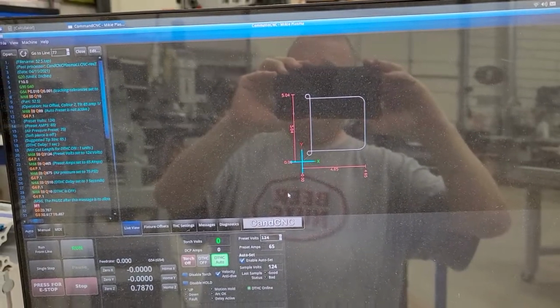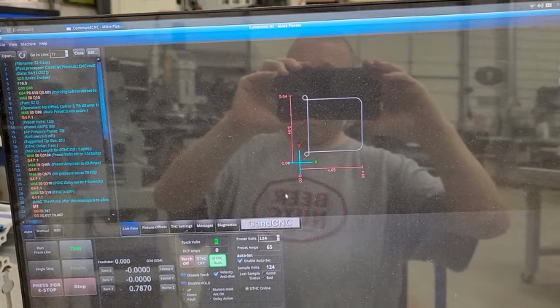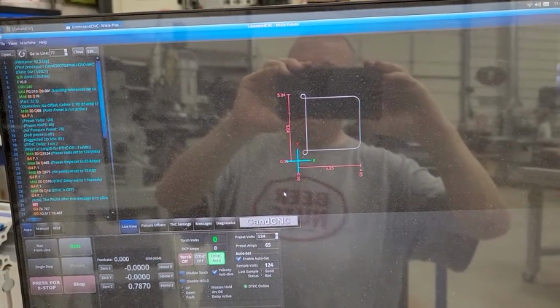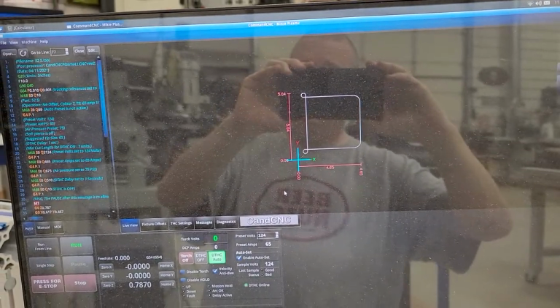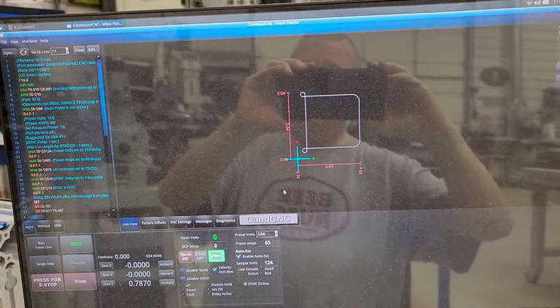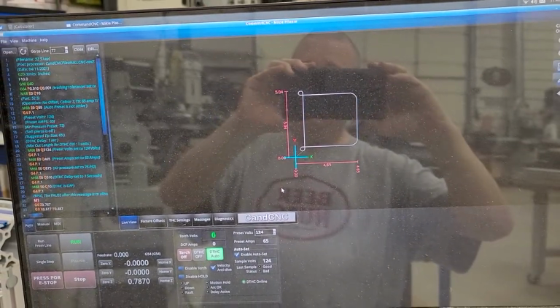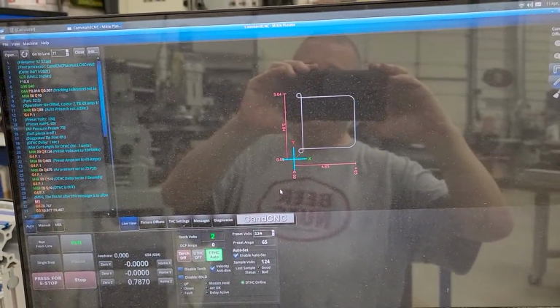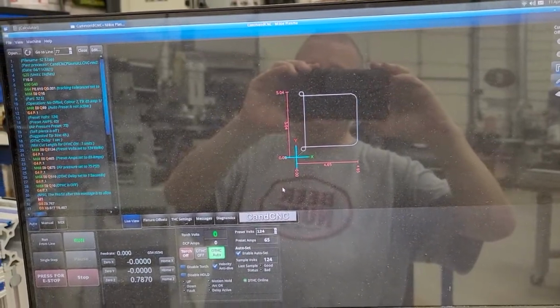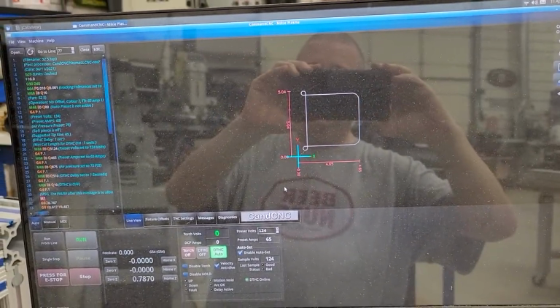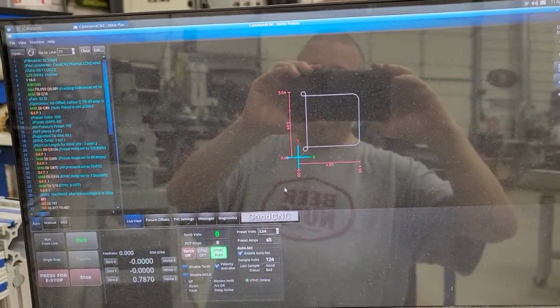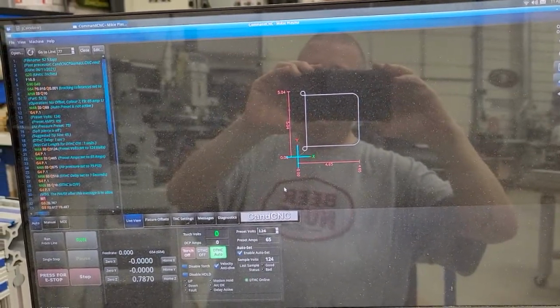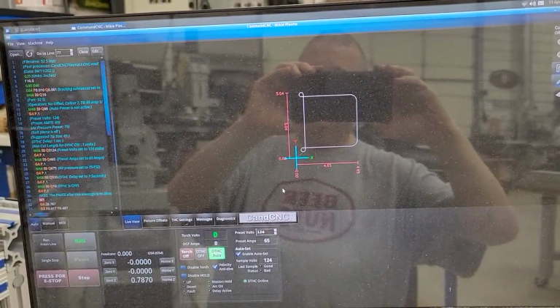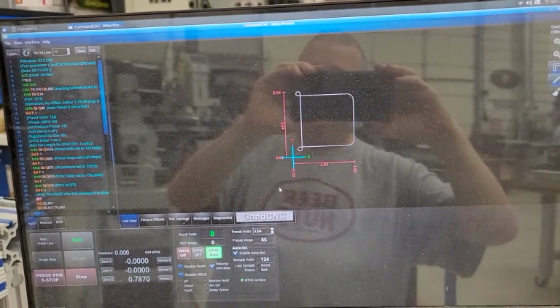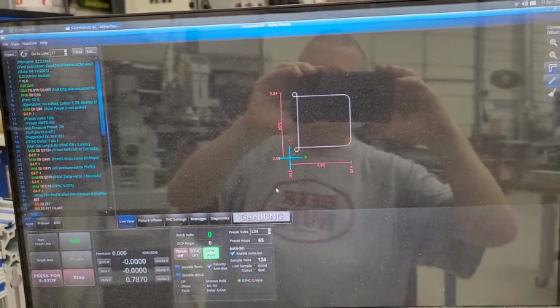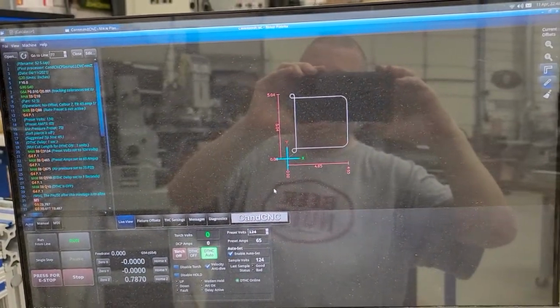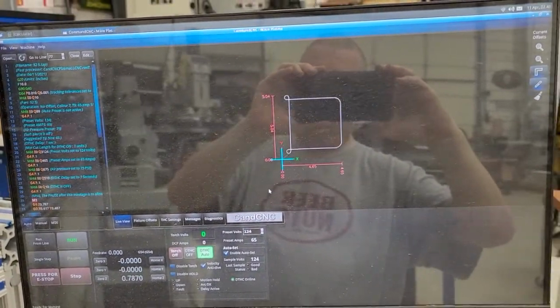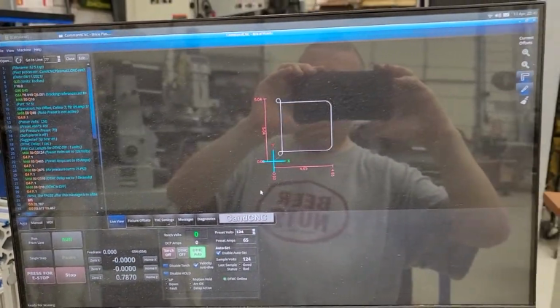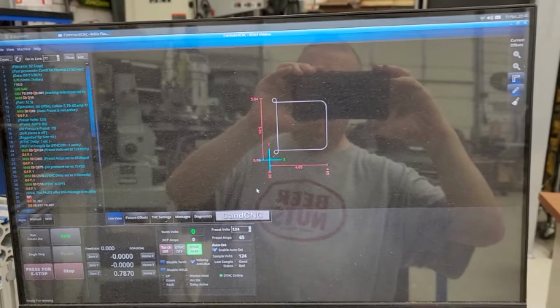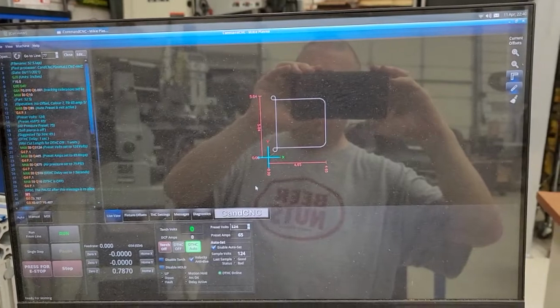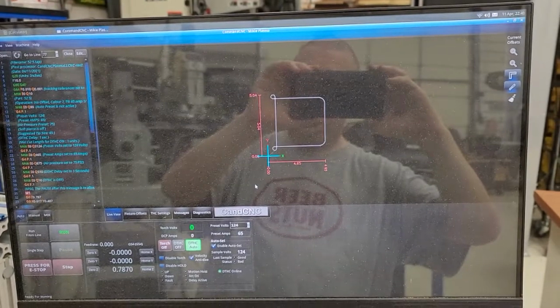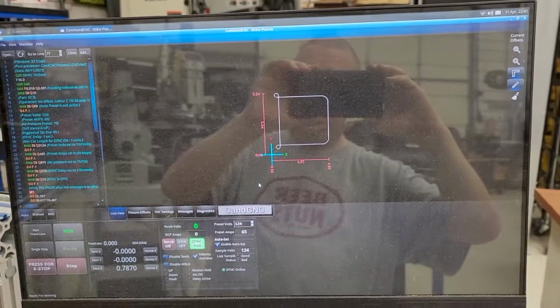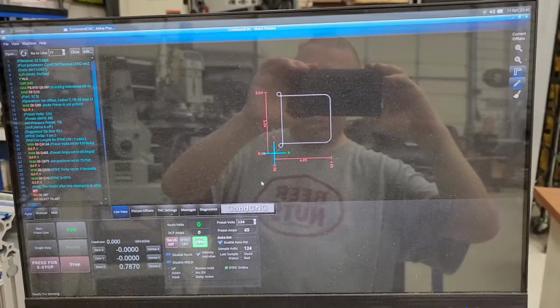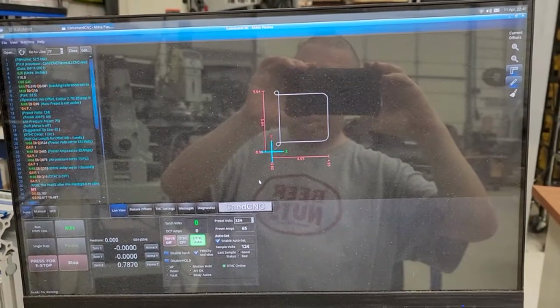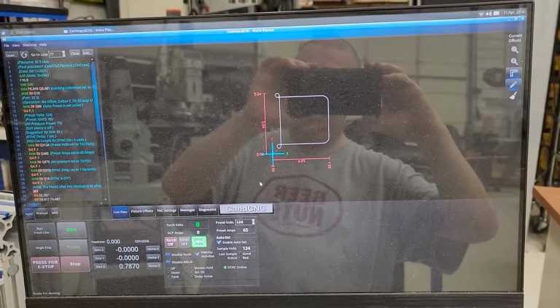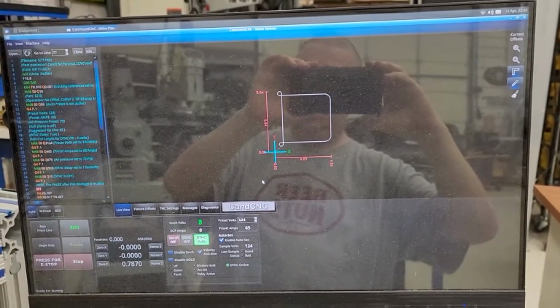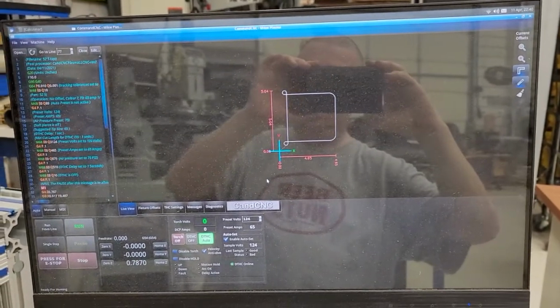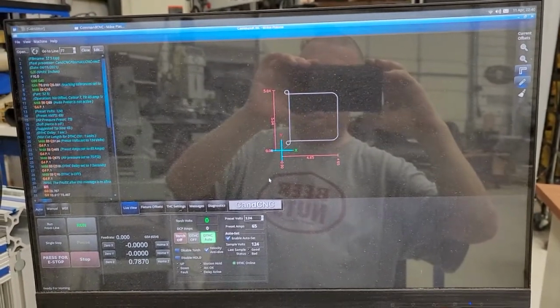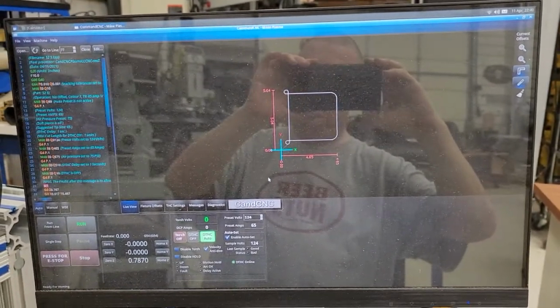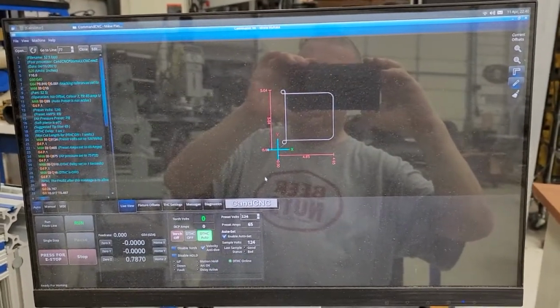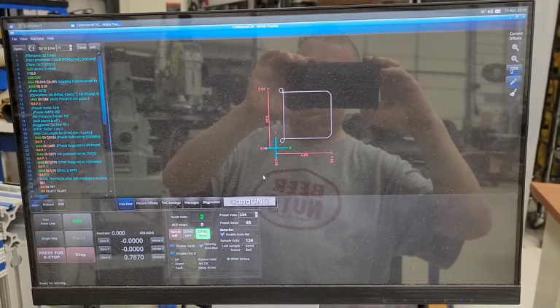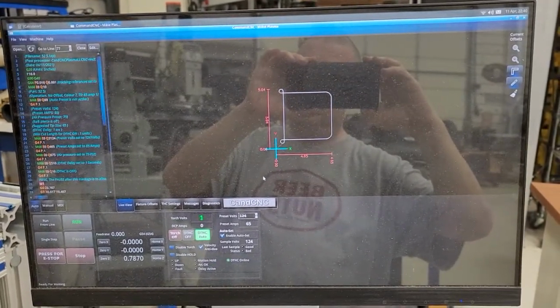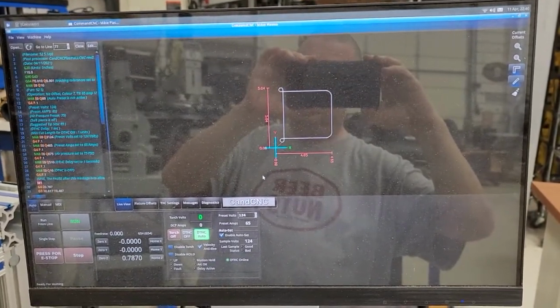Hi everyone, it's Mike Heydrich. I'm going to cut an aluminum bracket out tonight on my plasma machine.